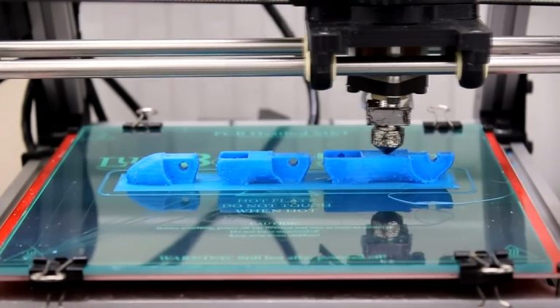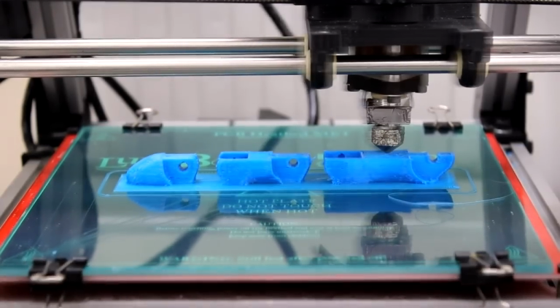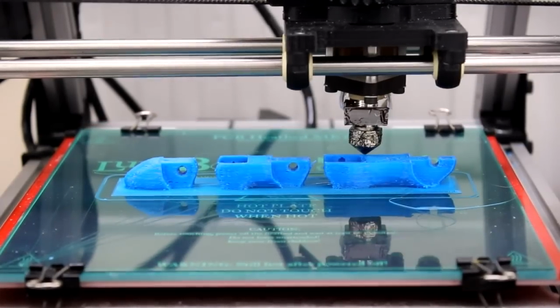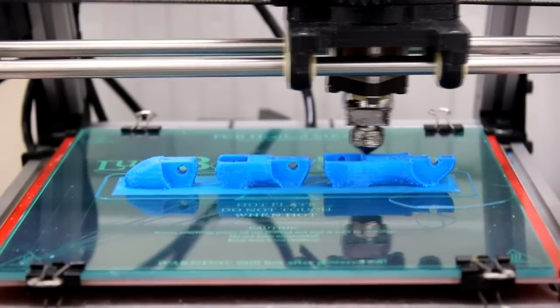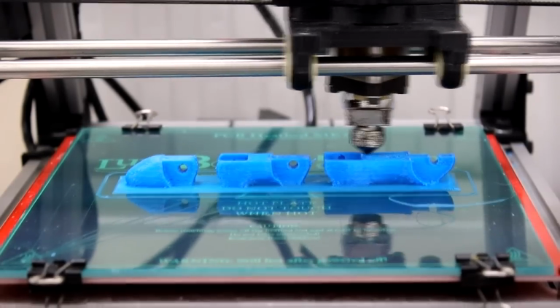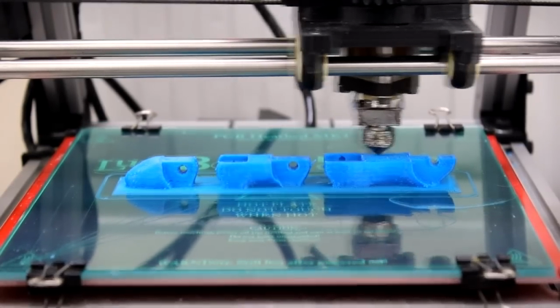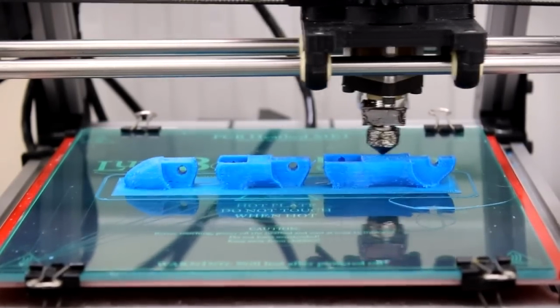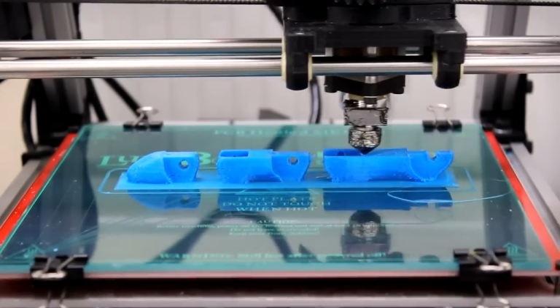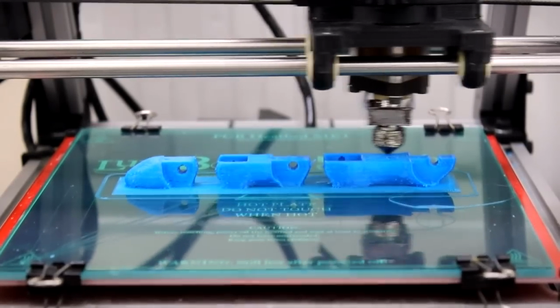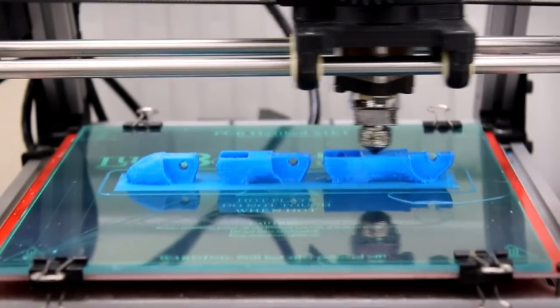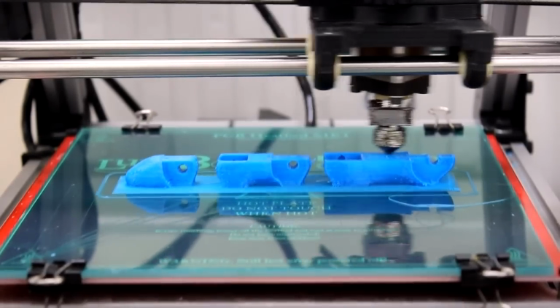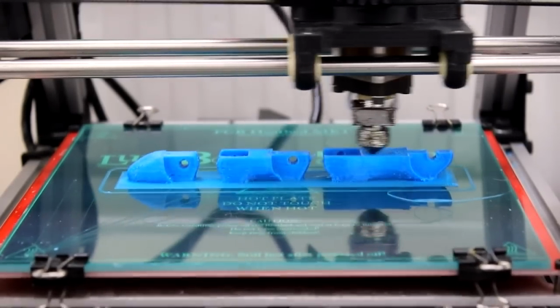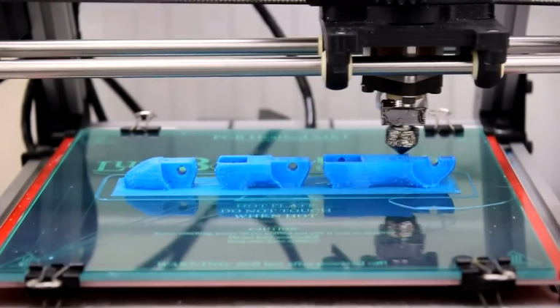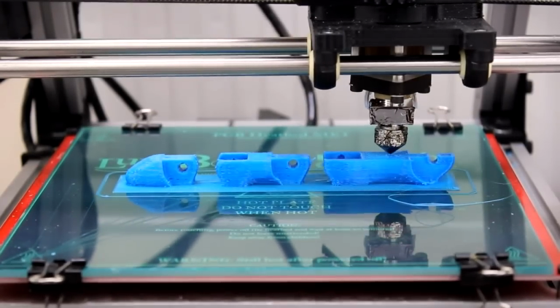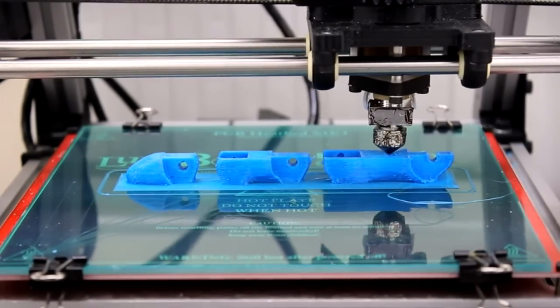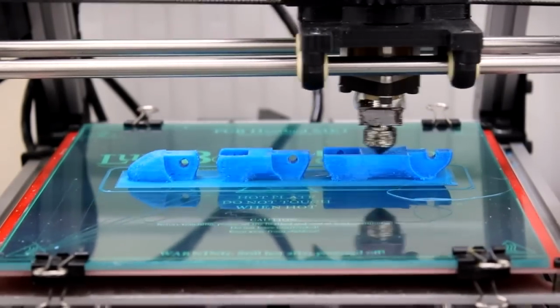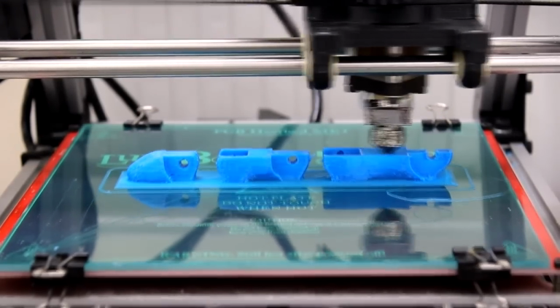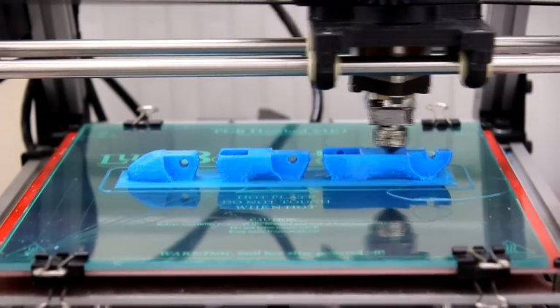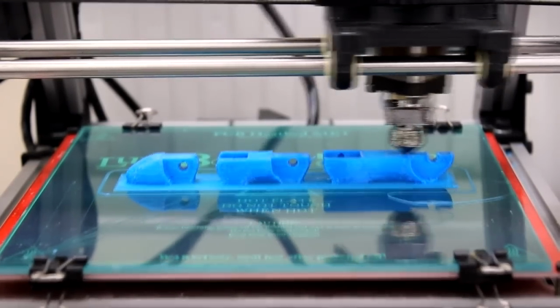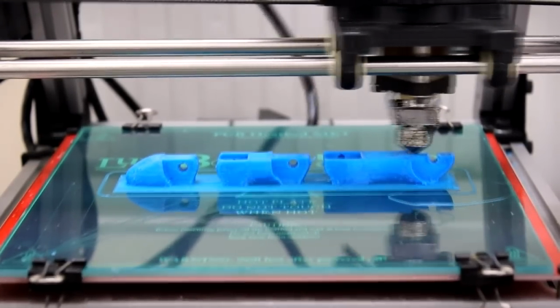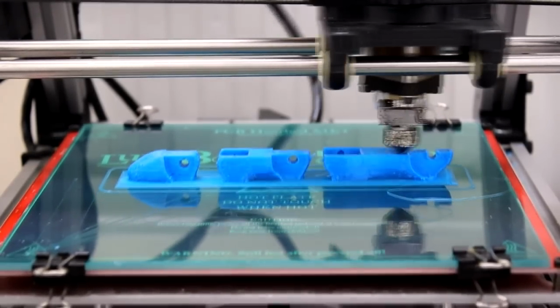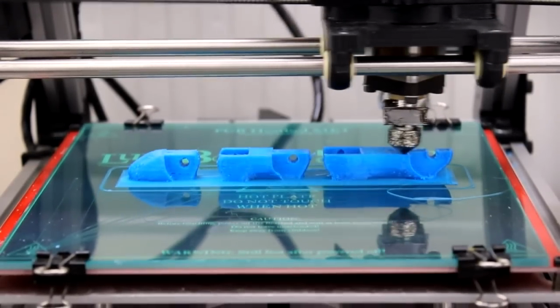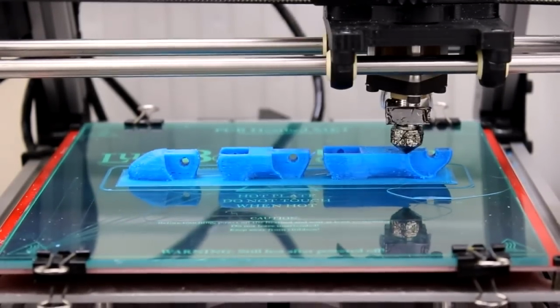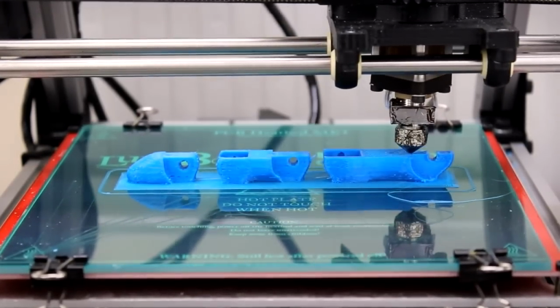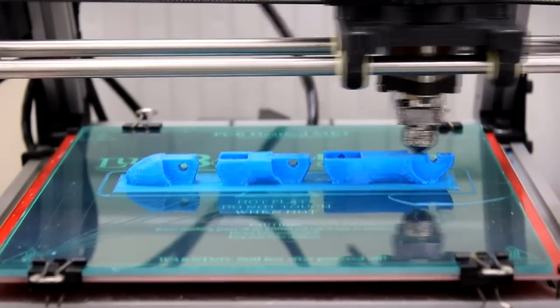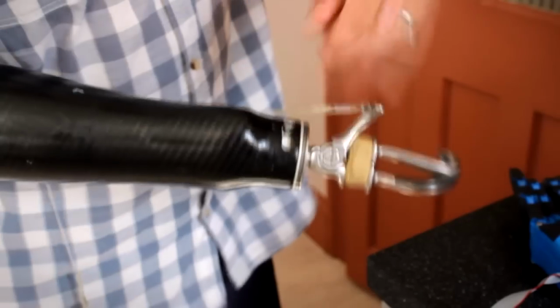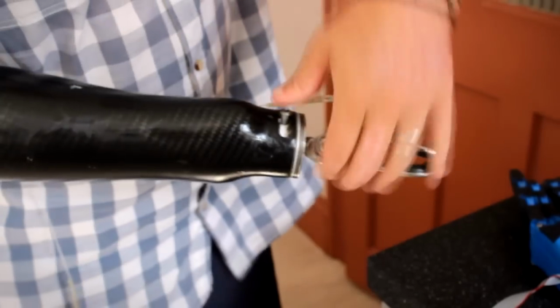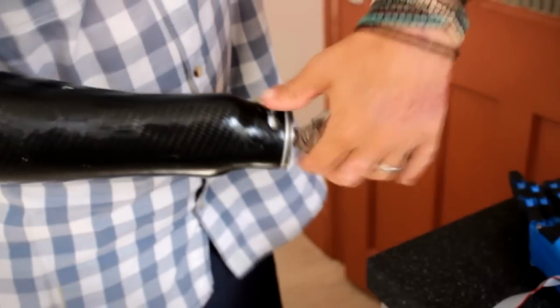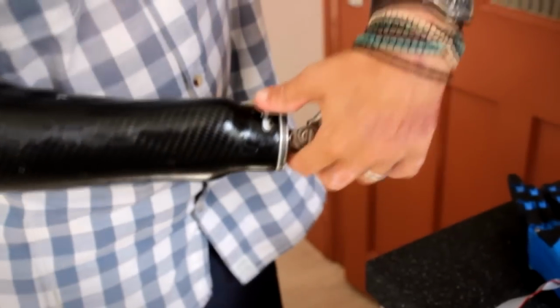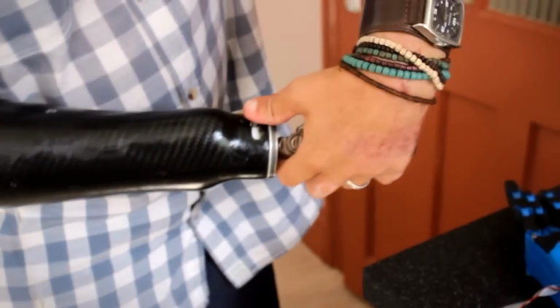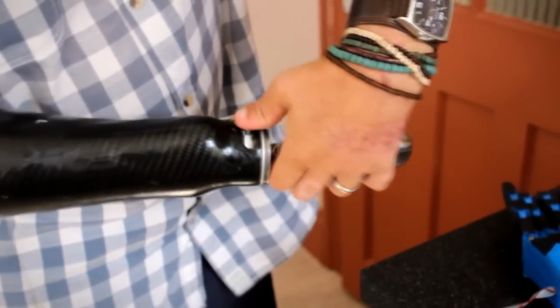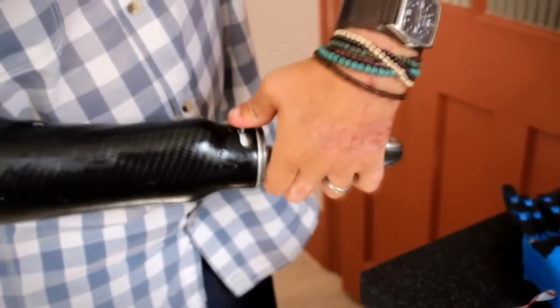To avoid the need for custom fitting, the Dextrous is built so that it can connect to an existing prosthesis.